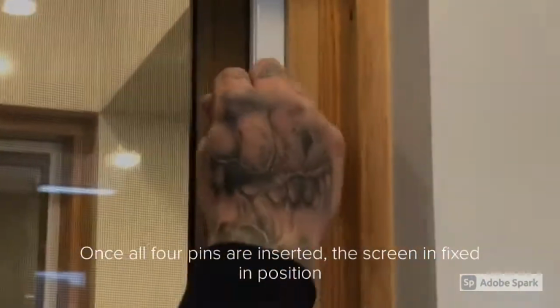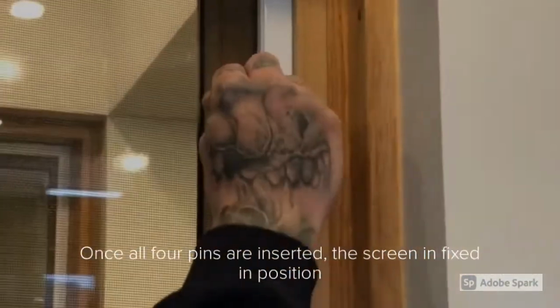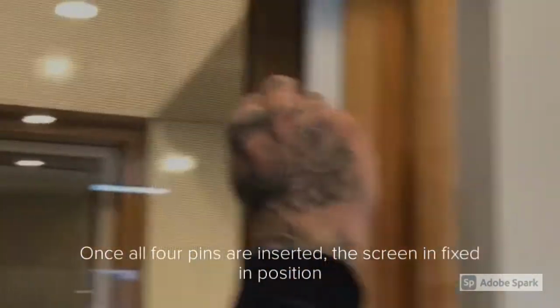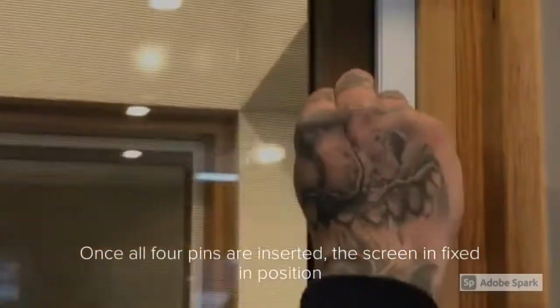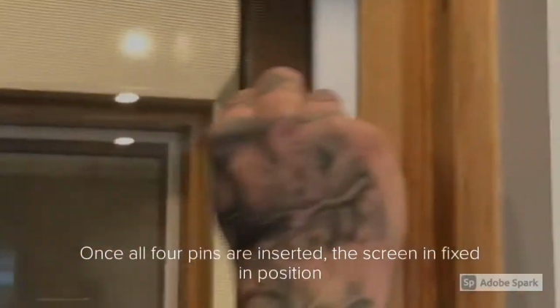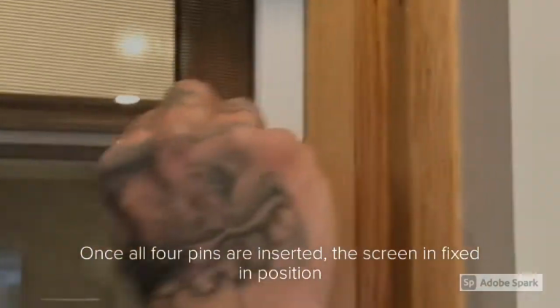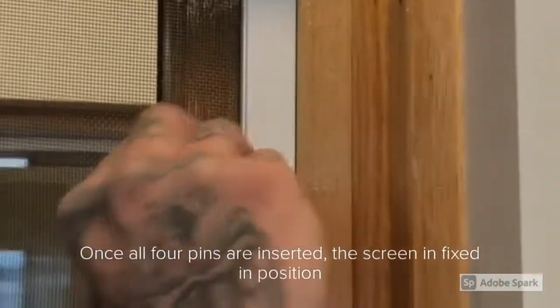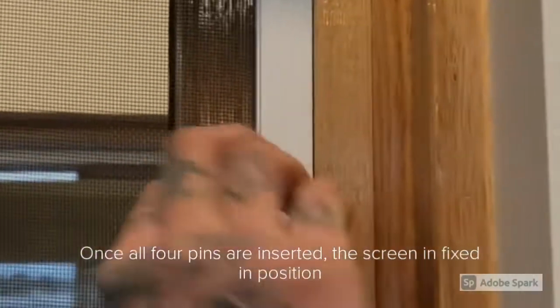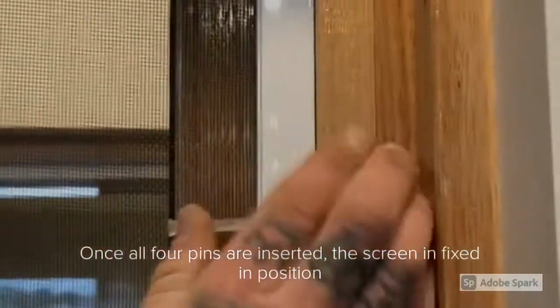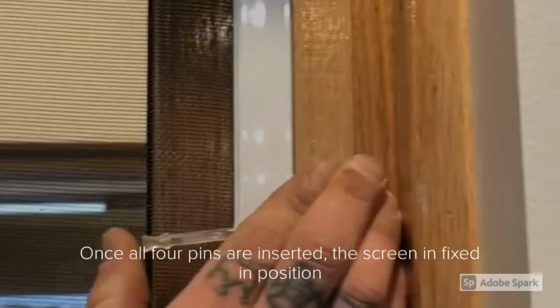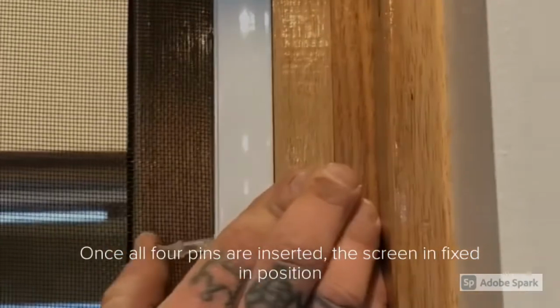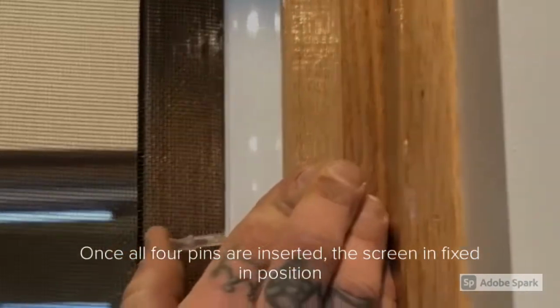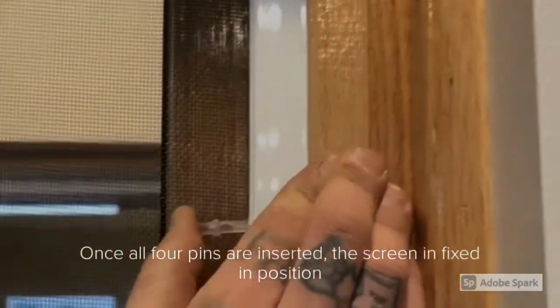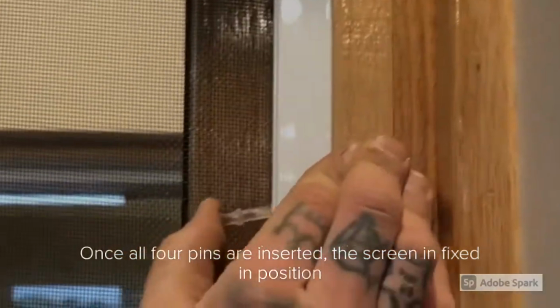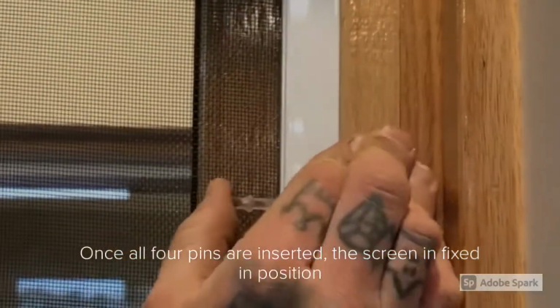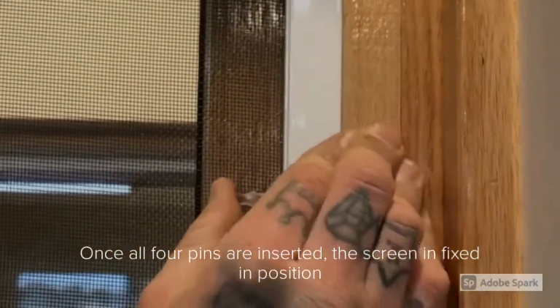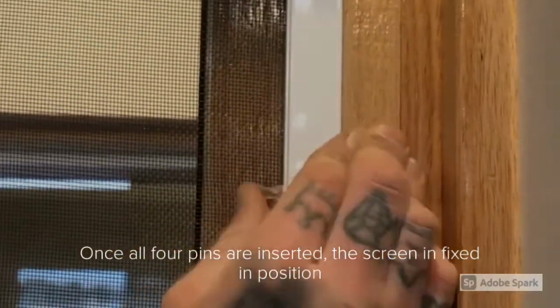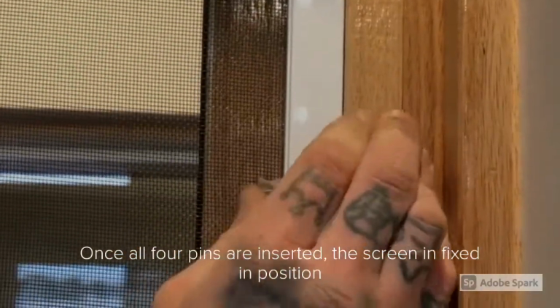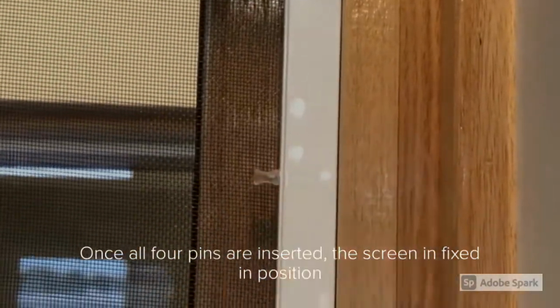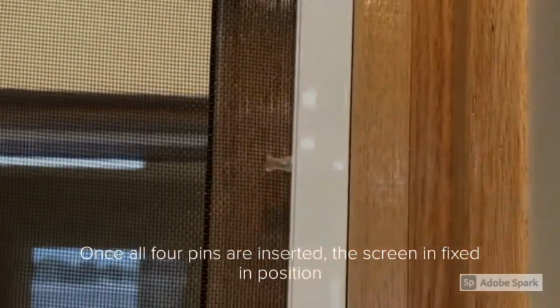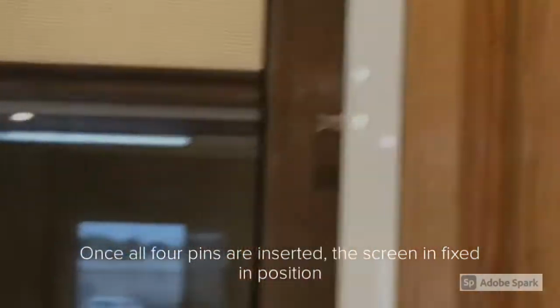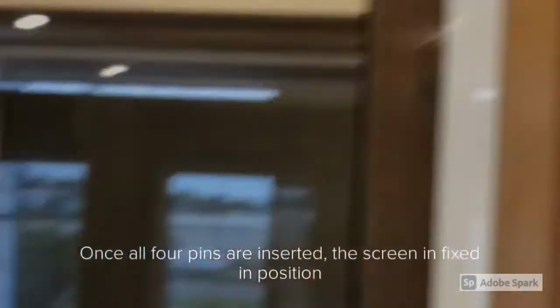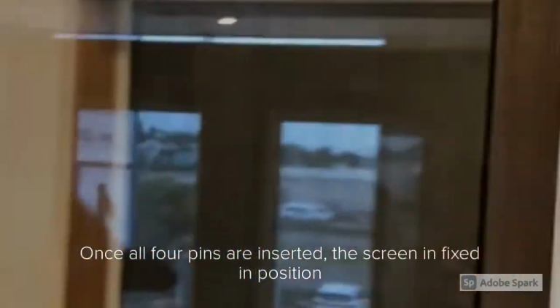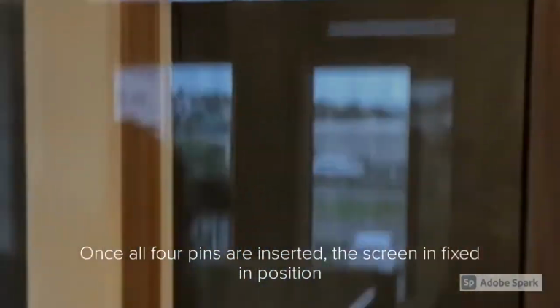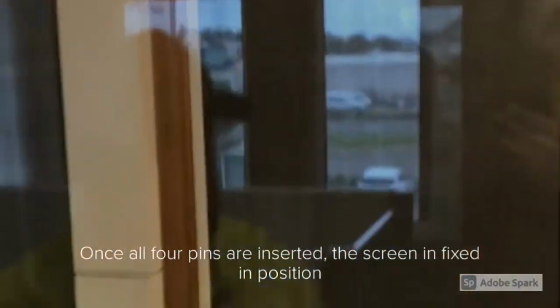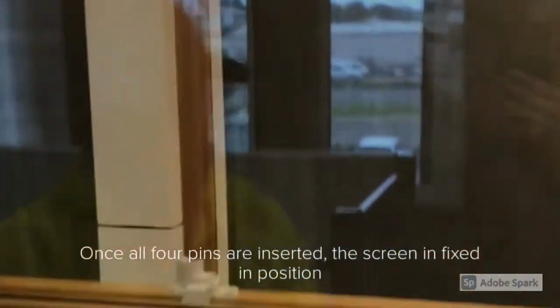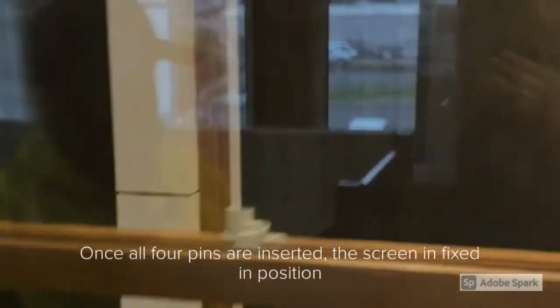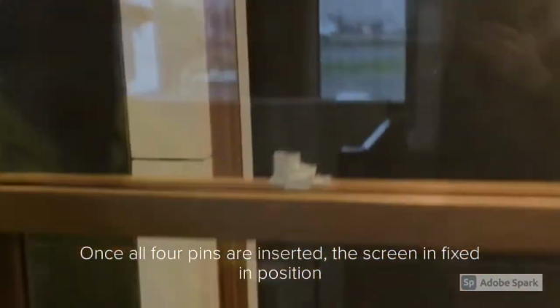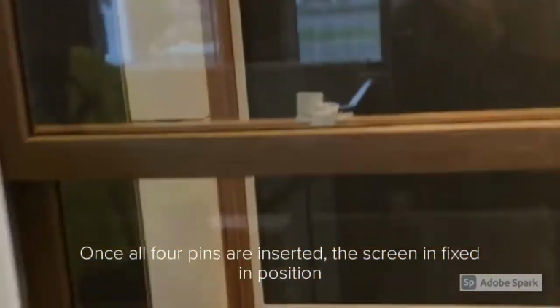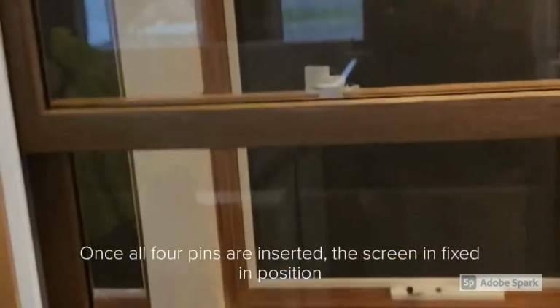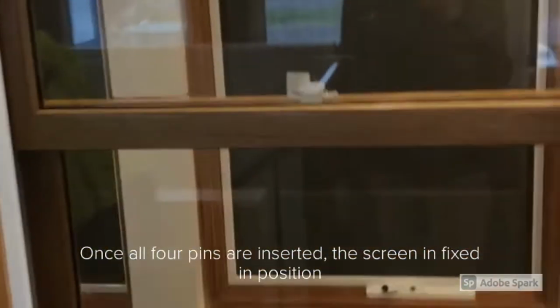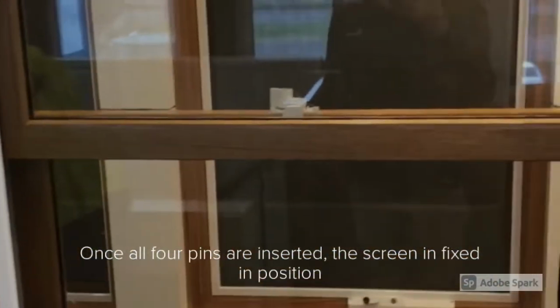And with the last plunger pin inserted, your screen is fully fixed in the window.